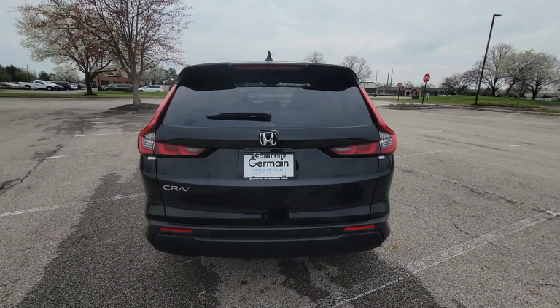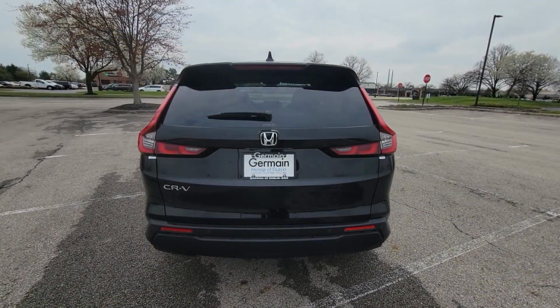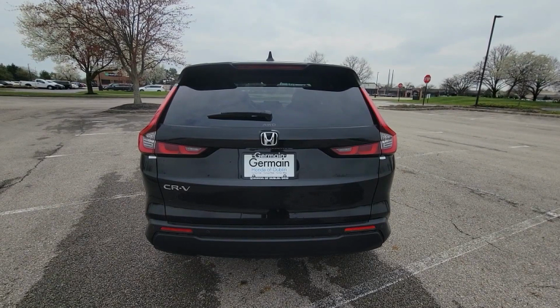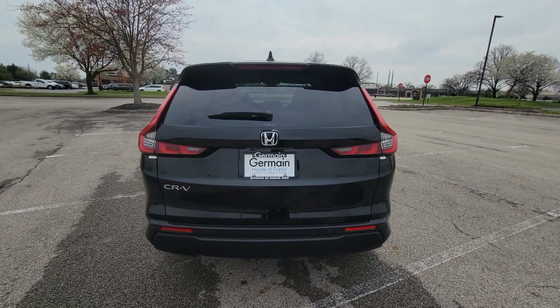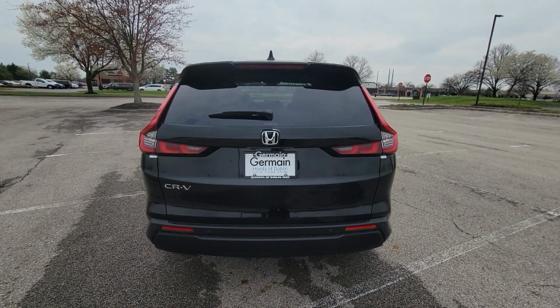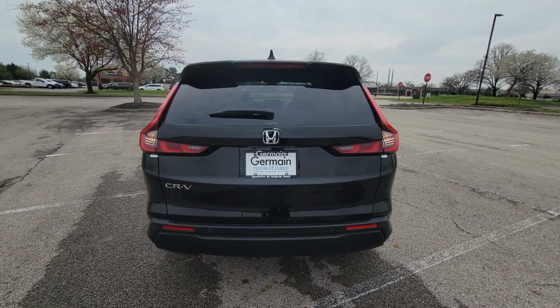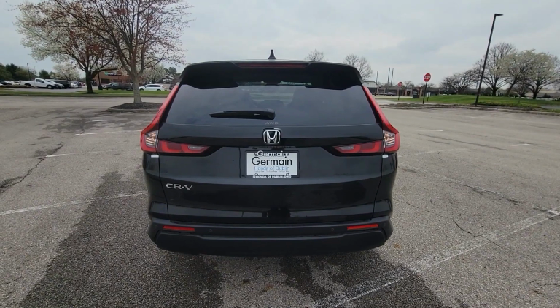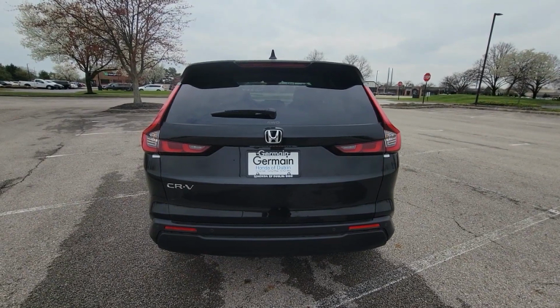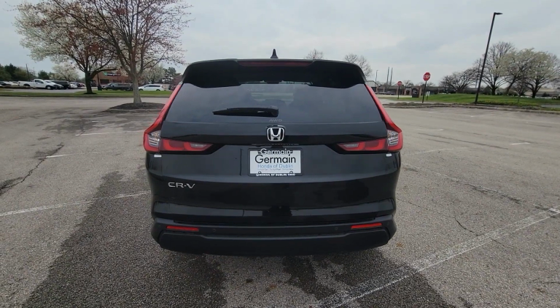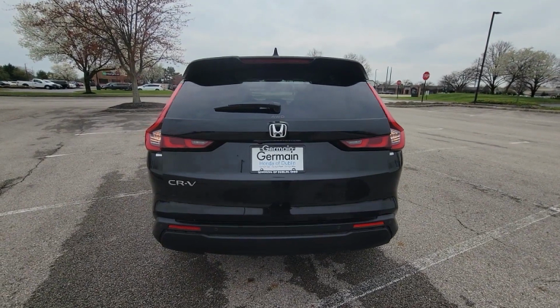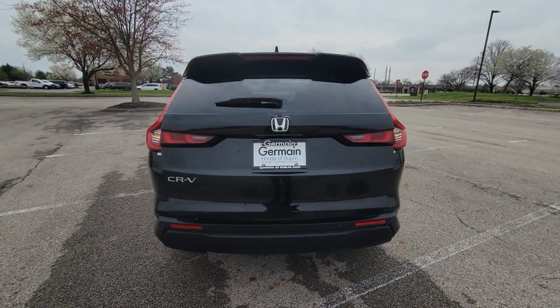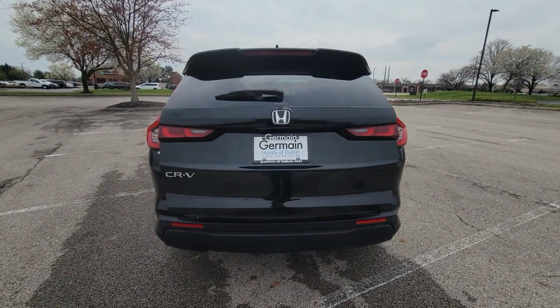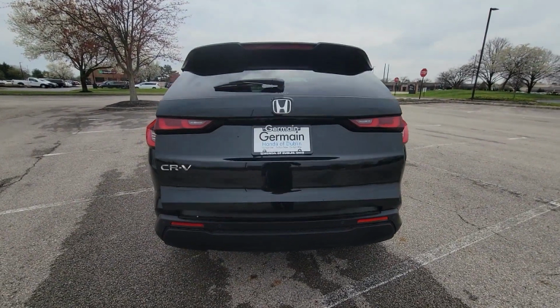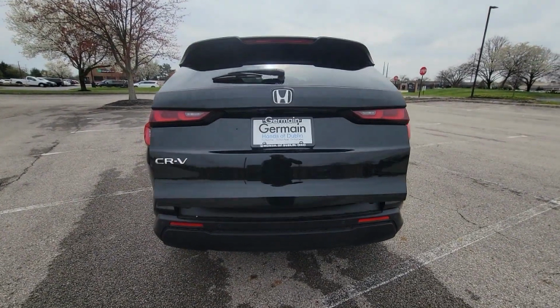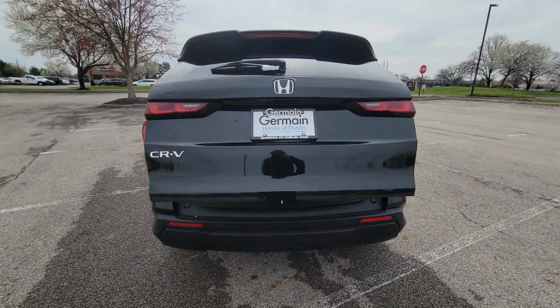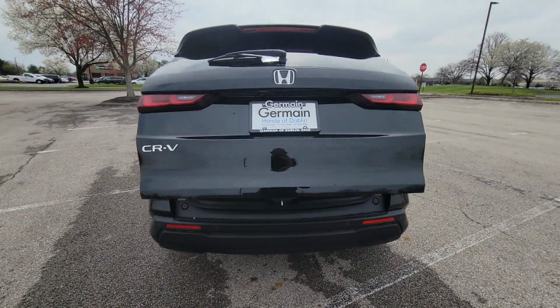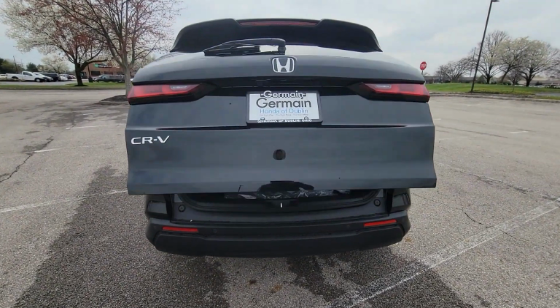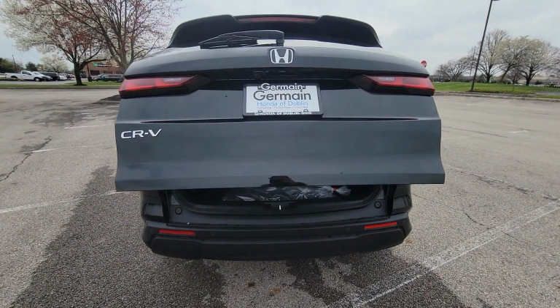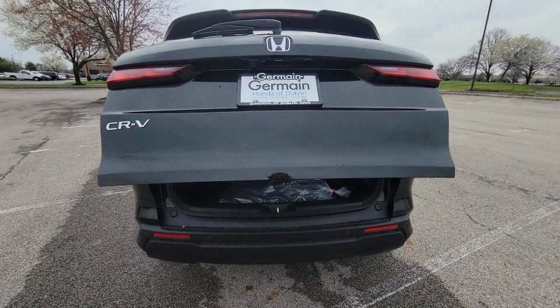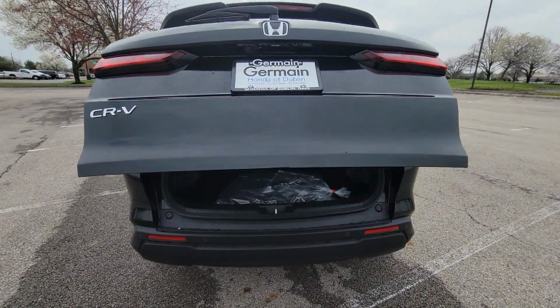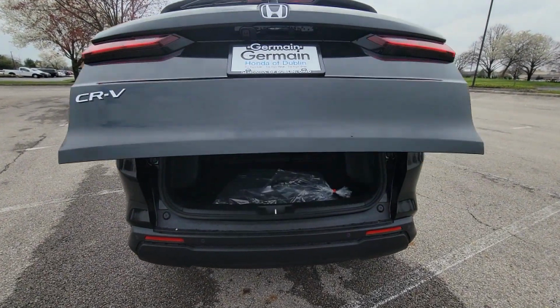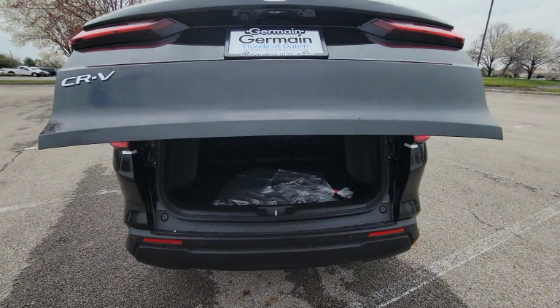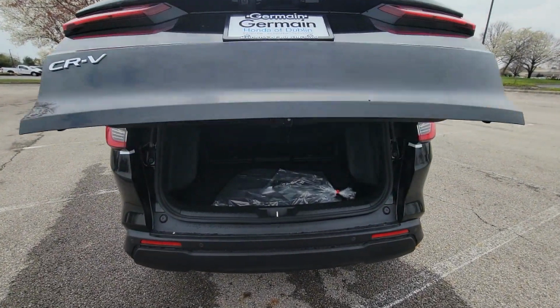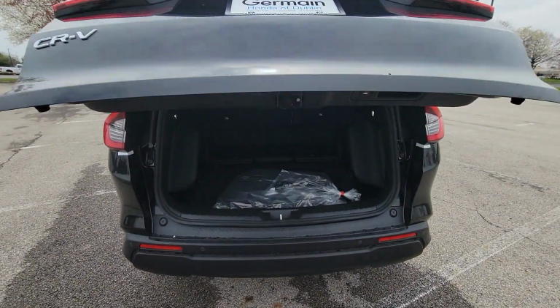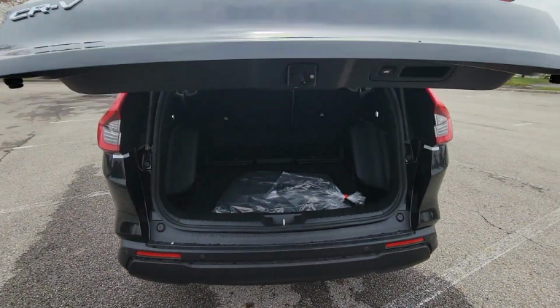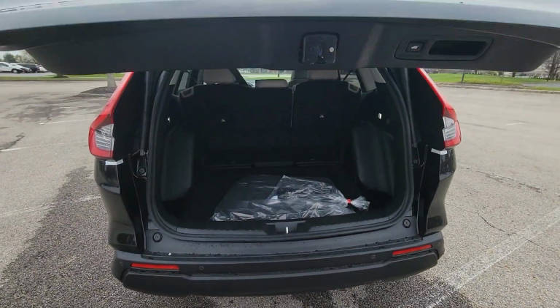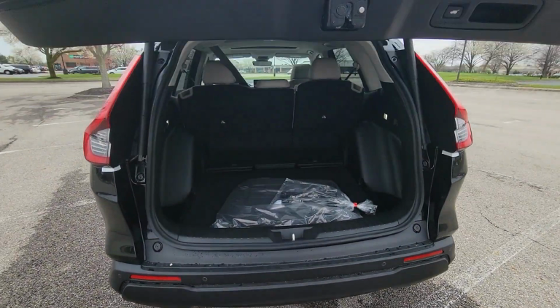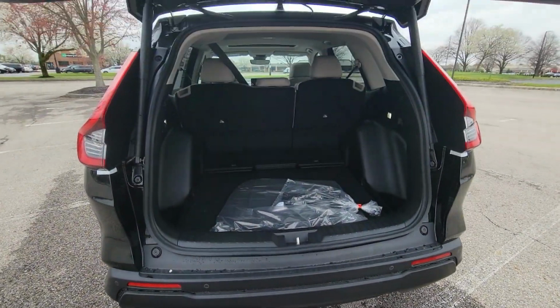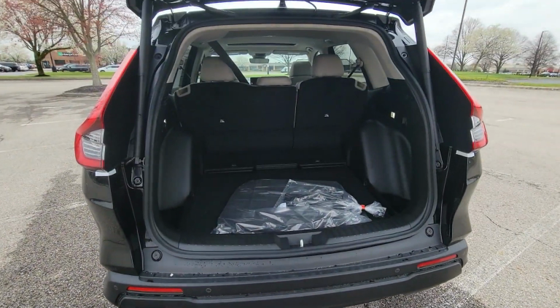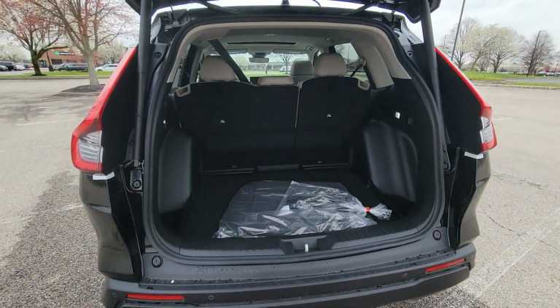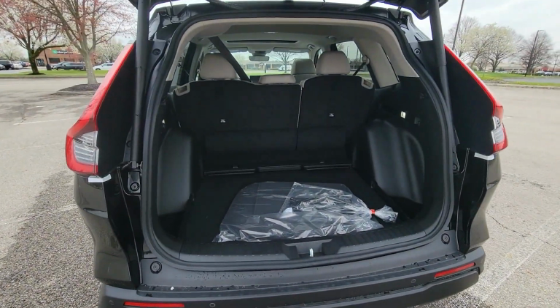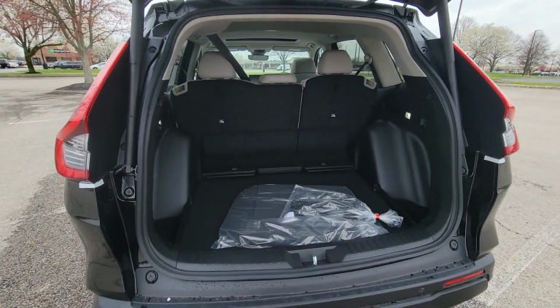Leather Seats, Moonroof, Backup Camera, Memory Seat, Tinted Windows.